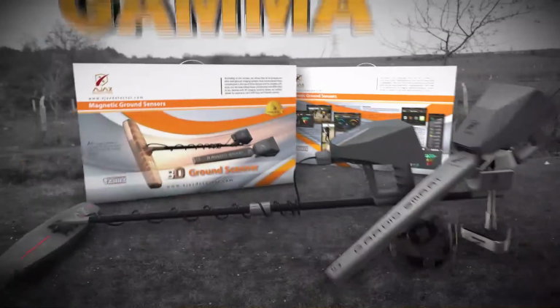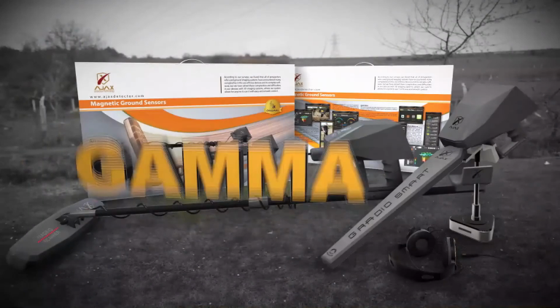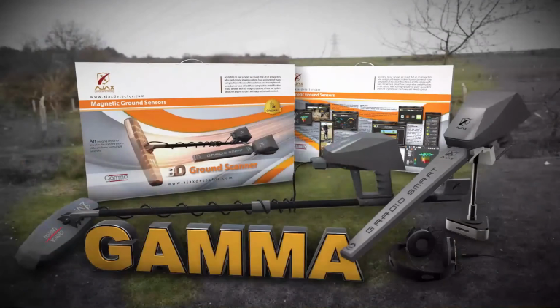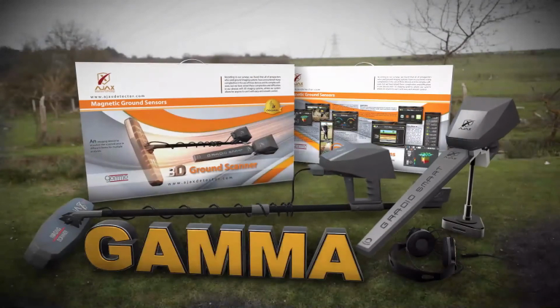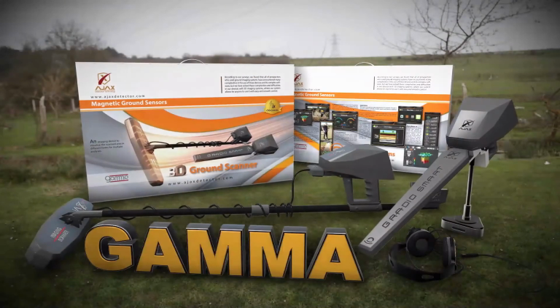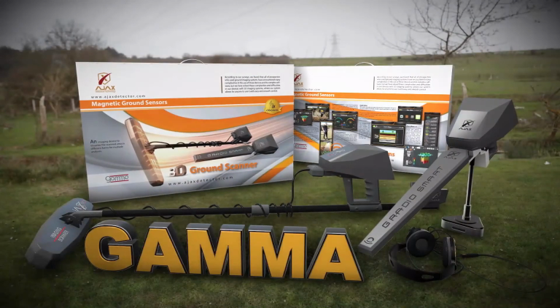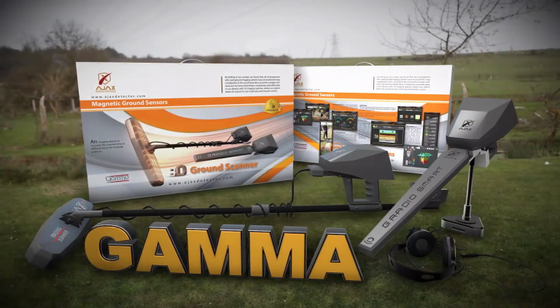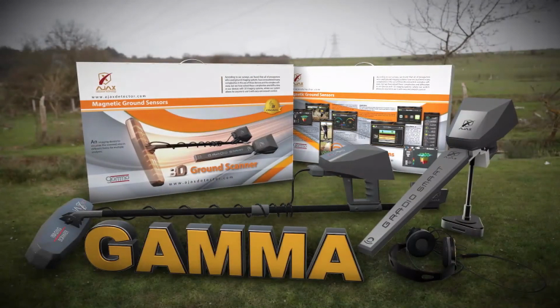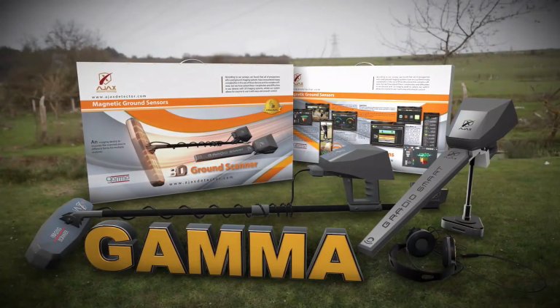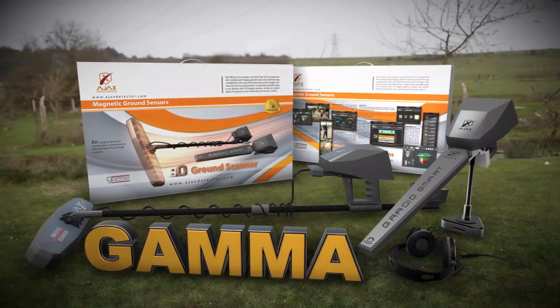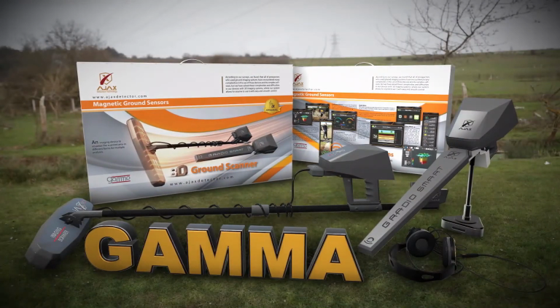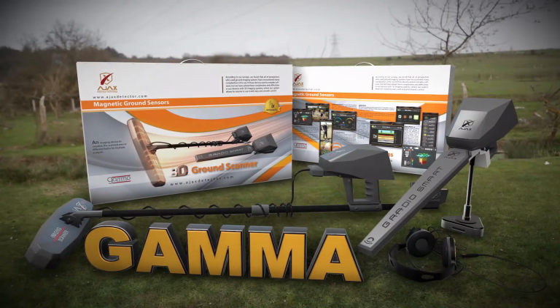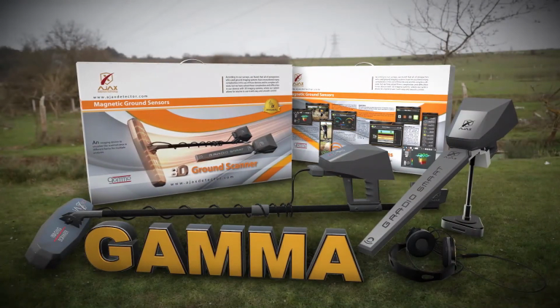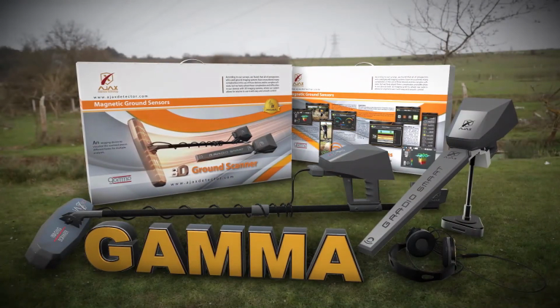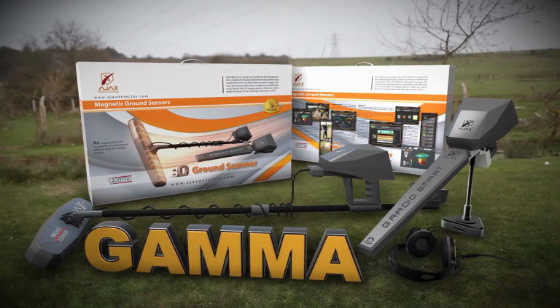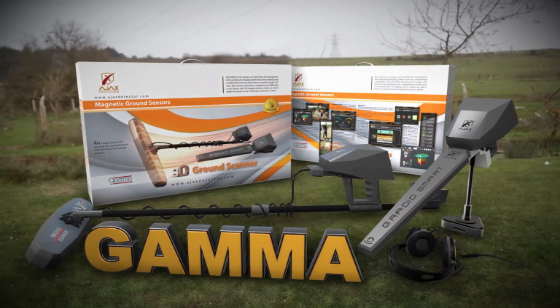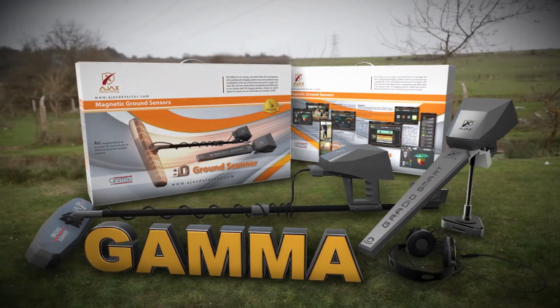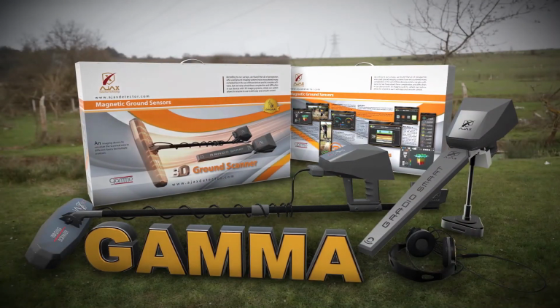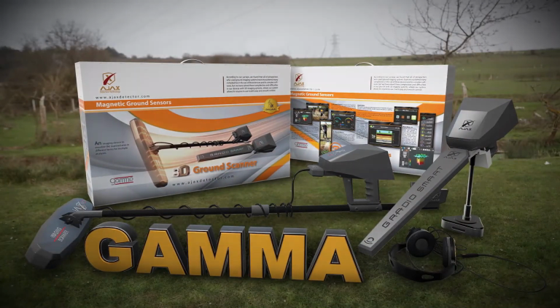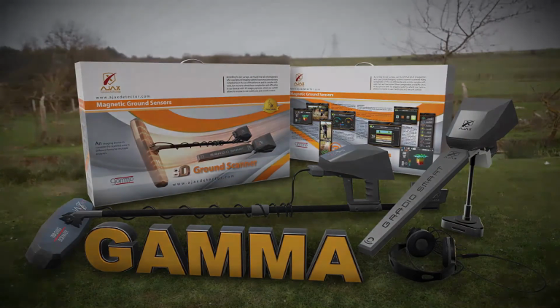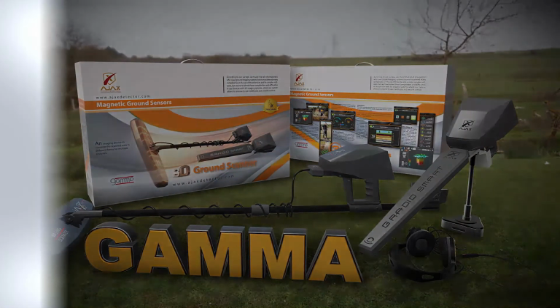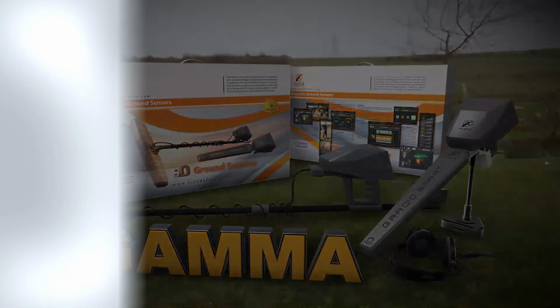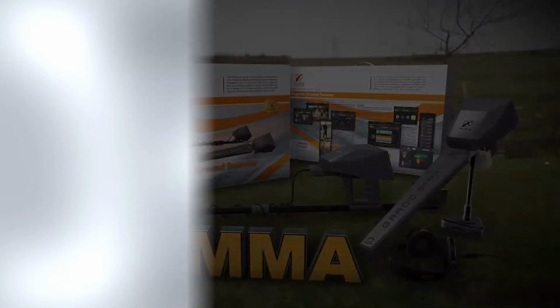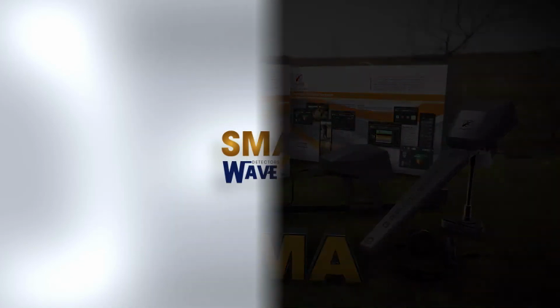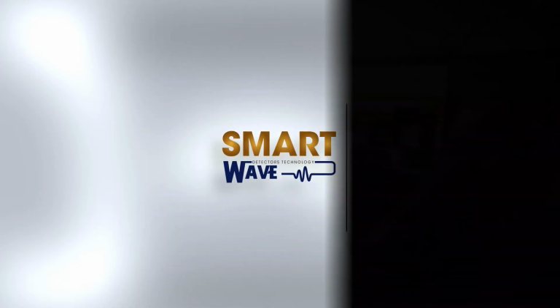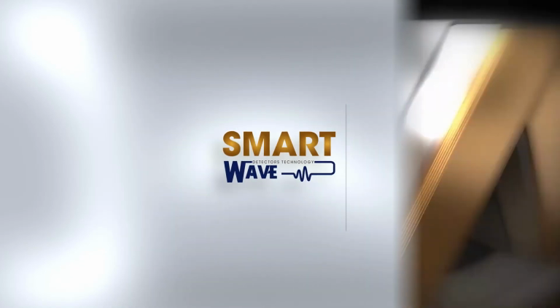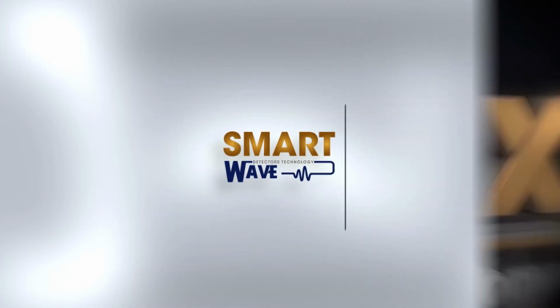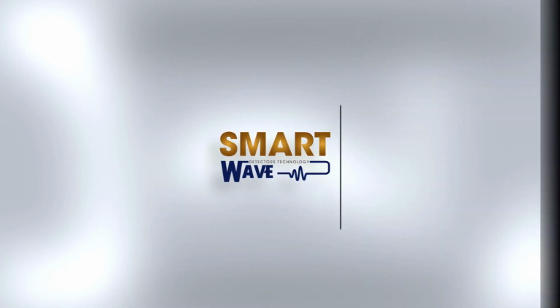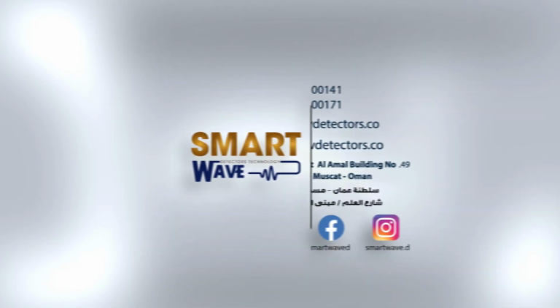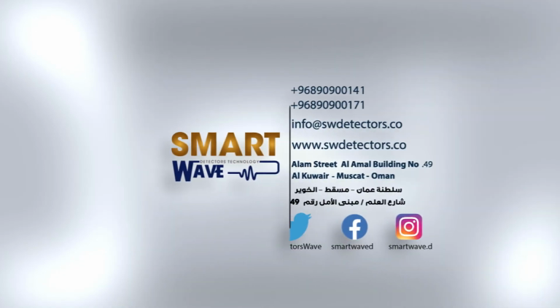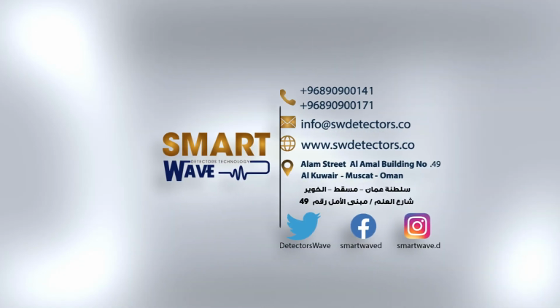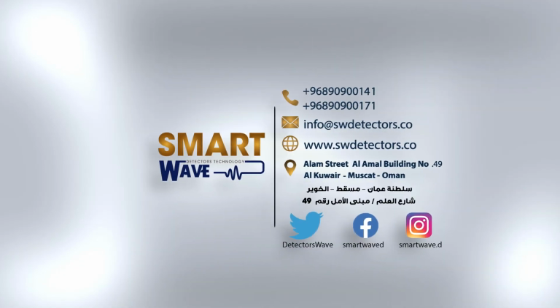Gamma, a new vision in the world of metal detectors.